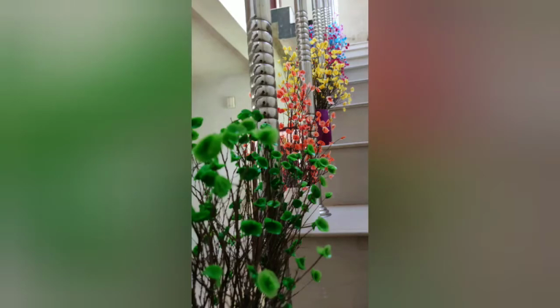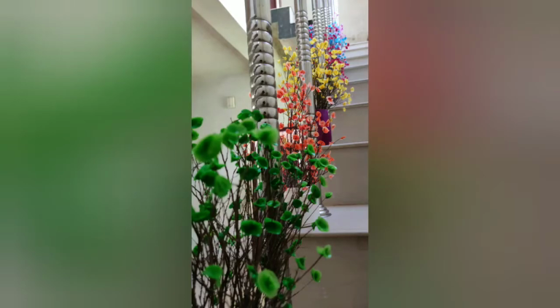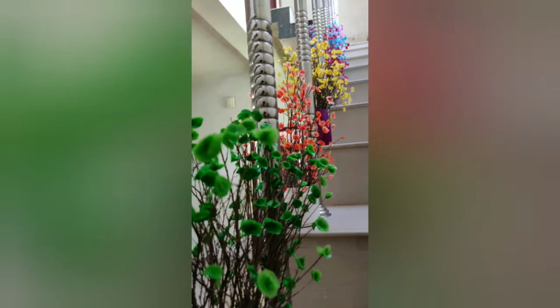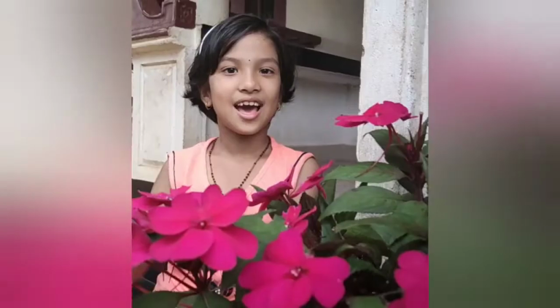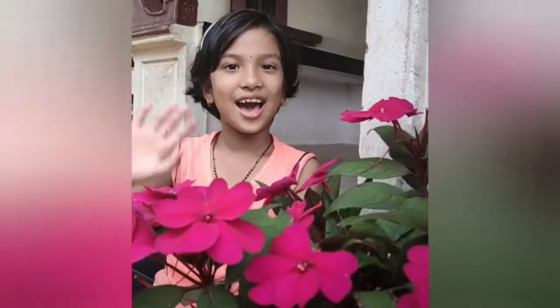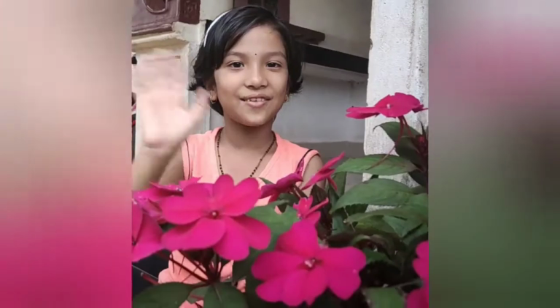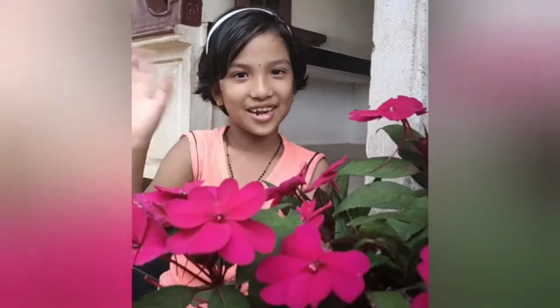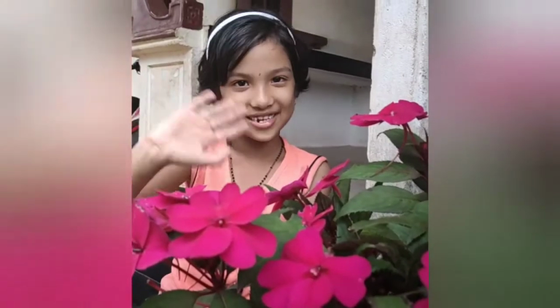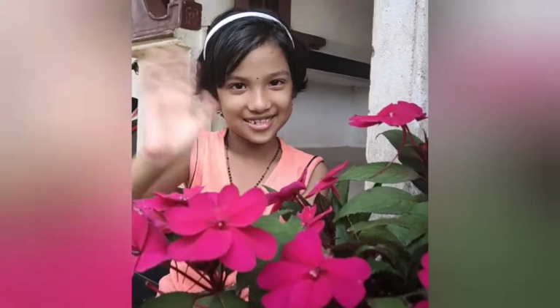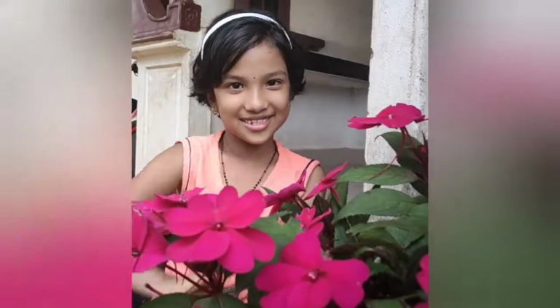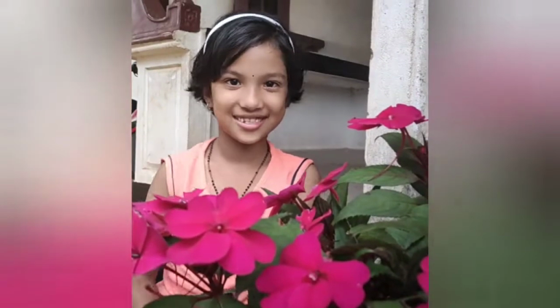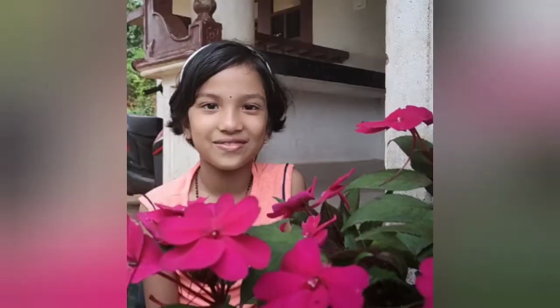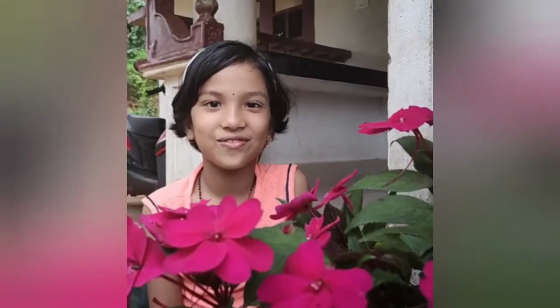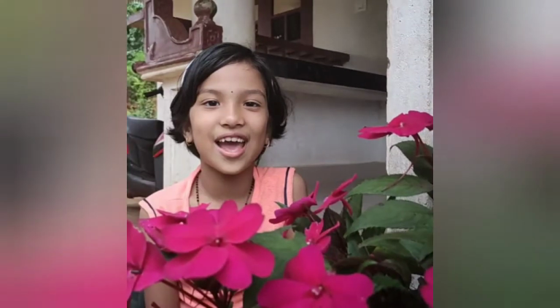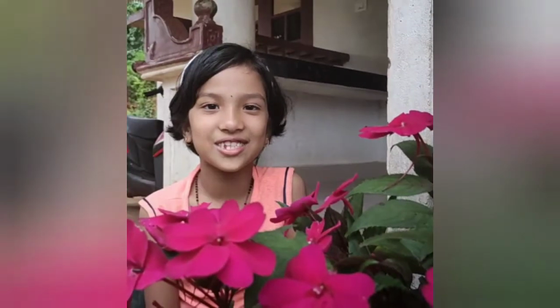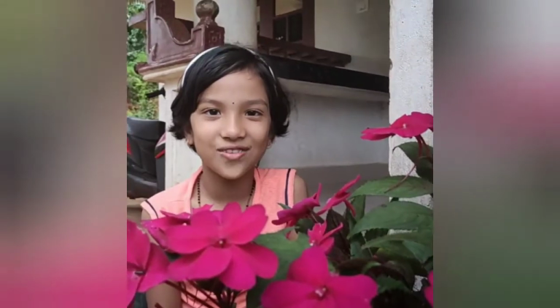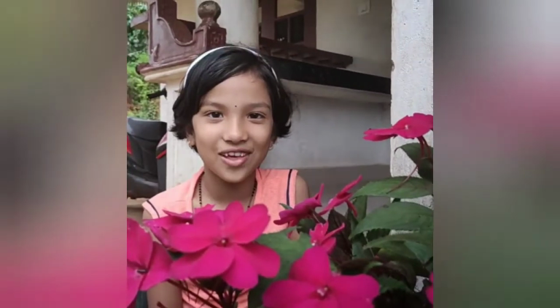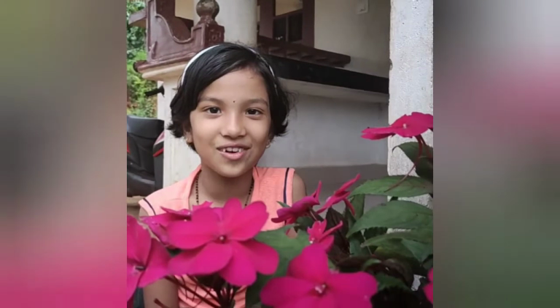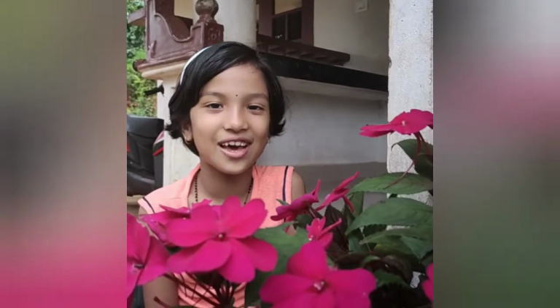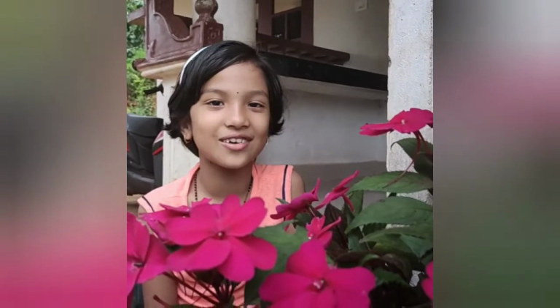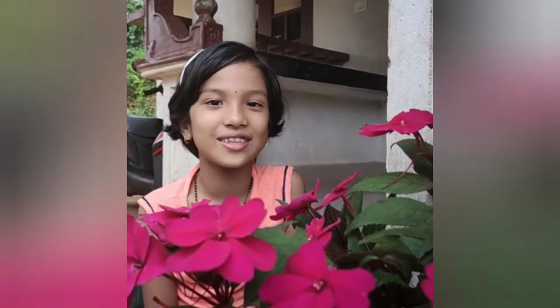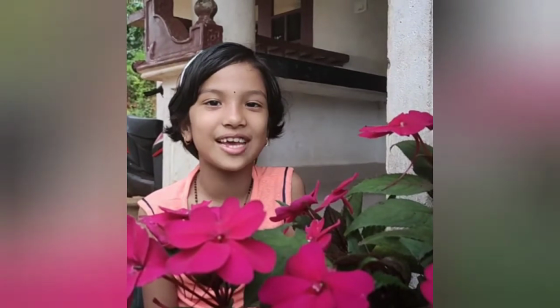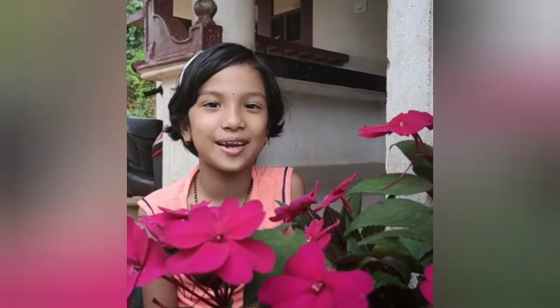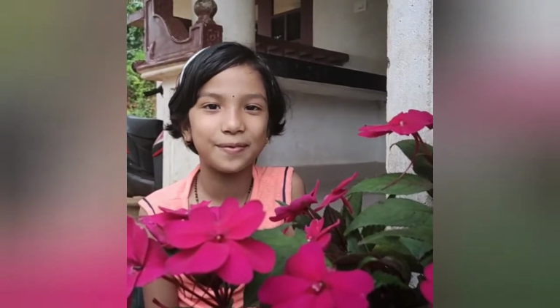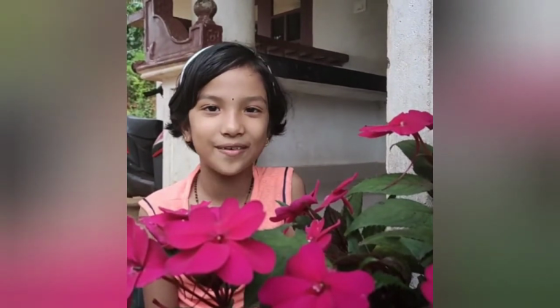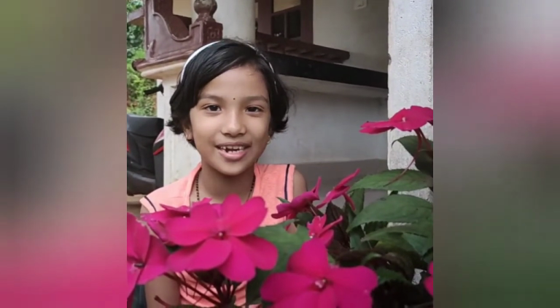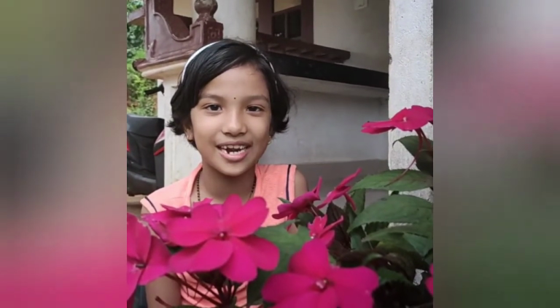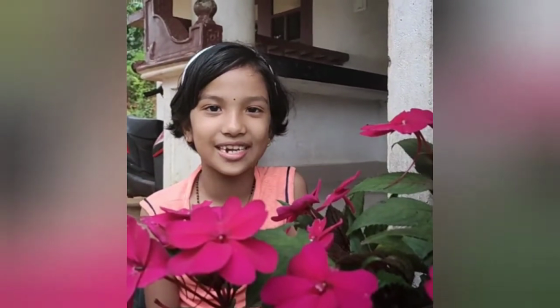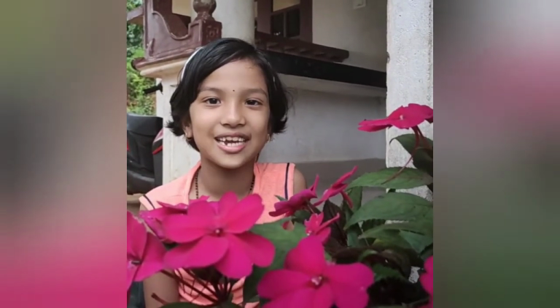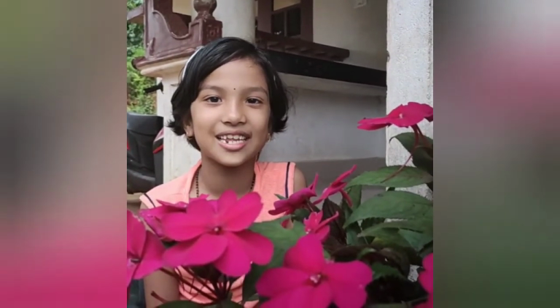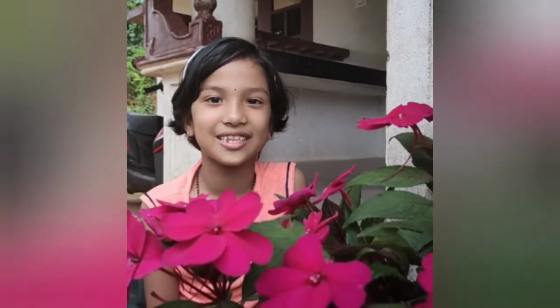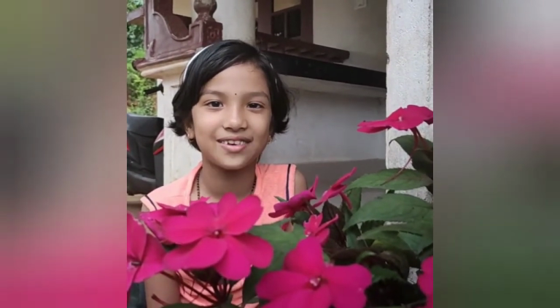Hi friends, Max flower and I will see you in the next video.